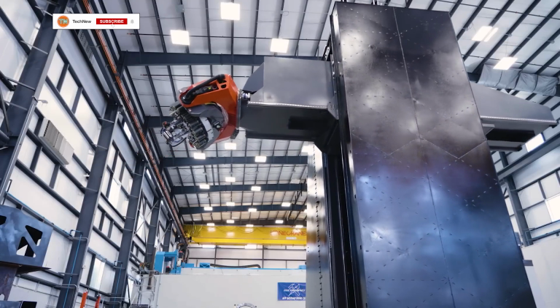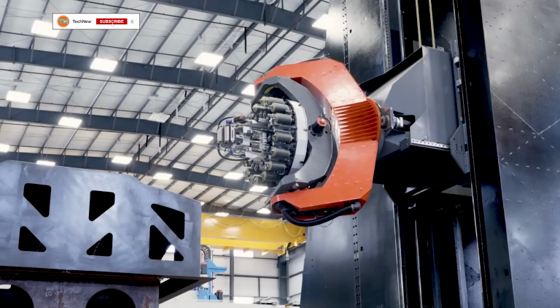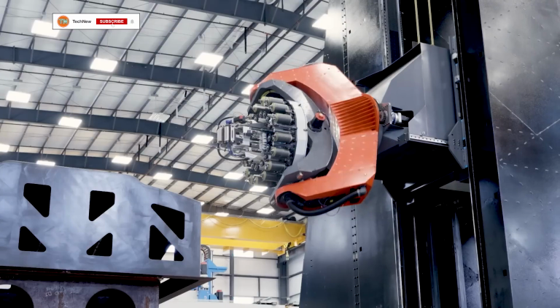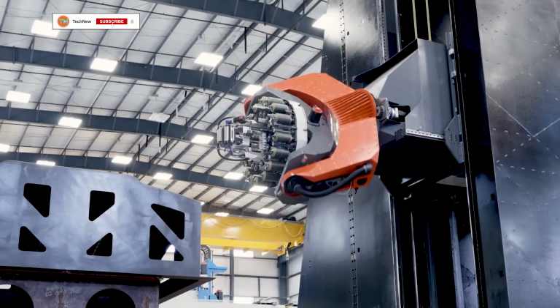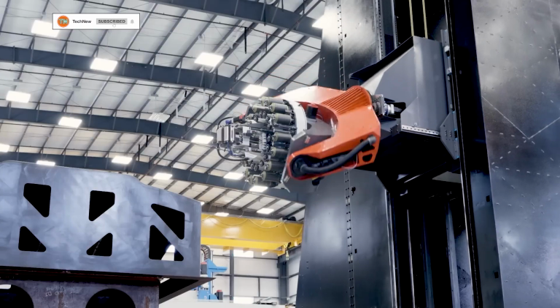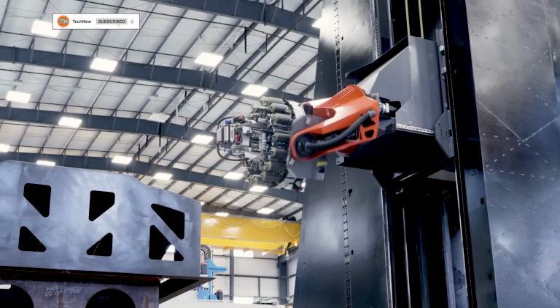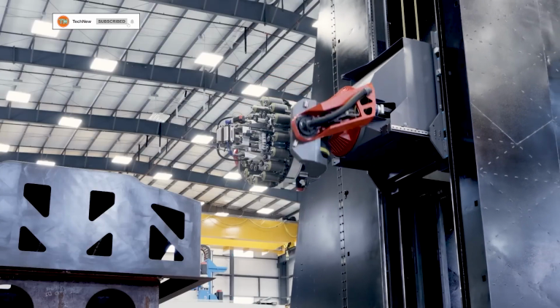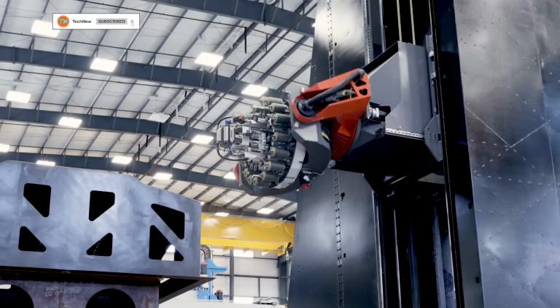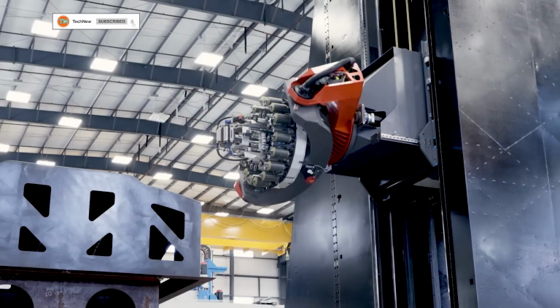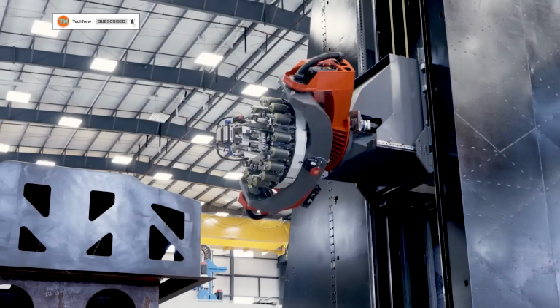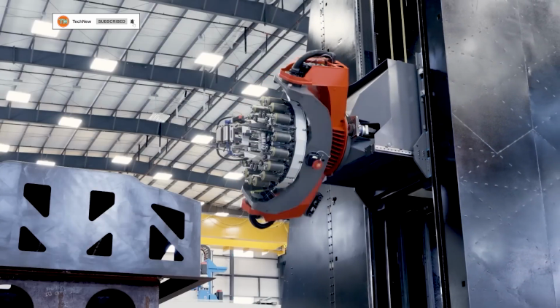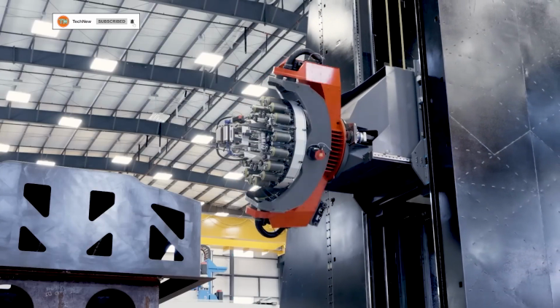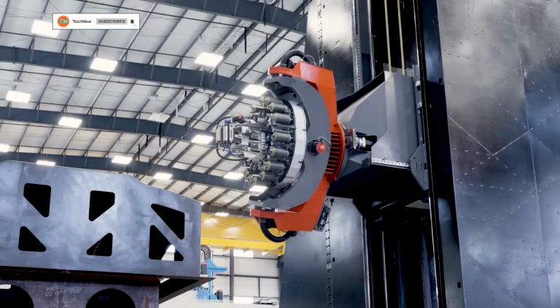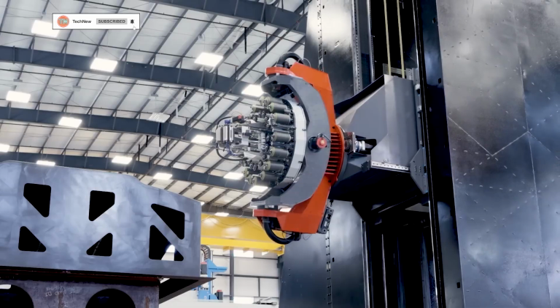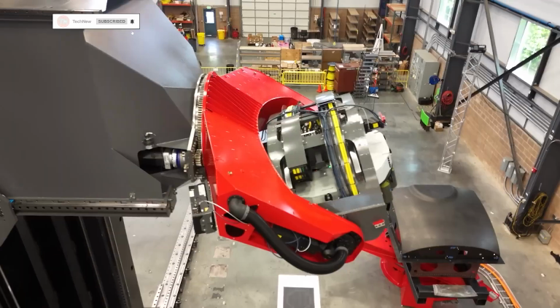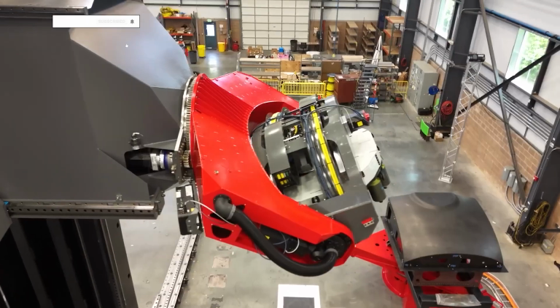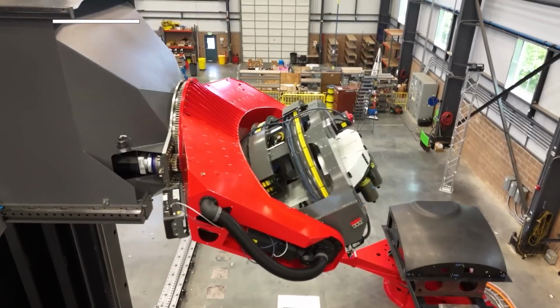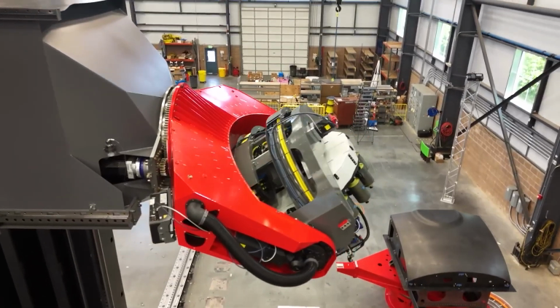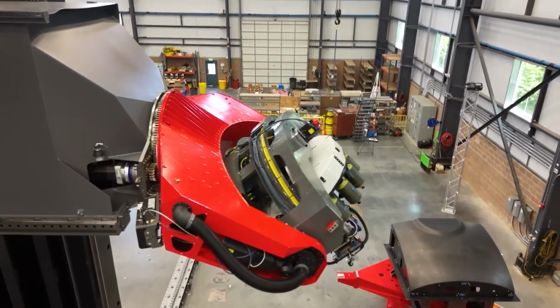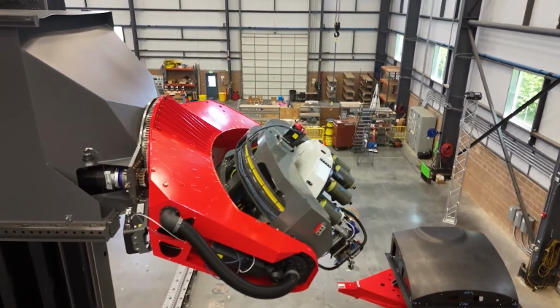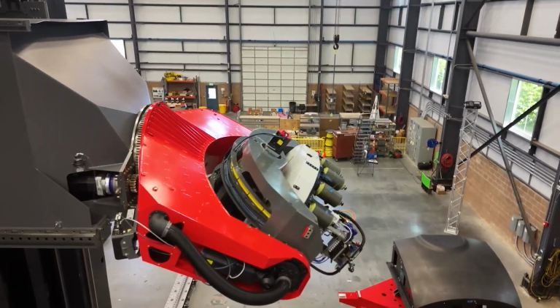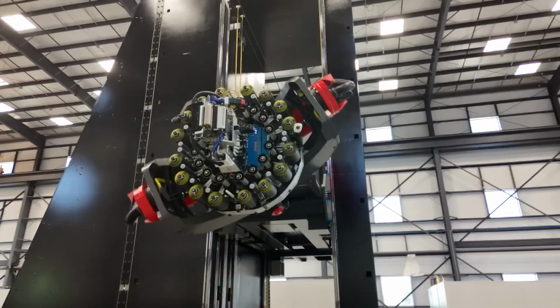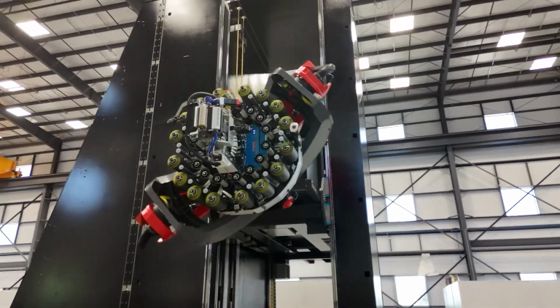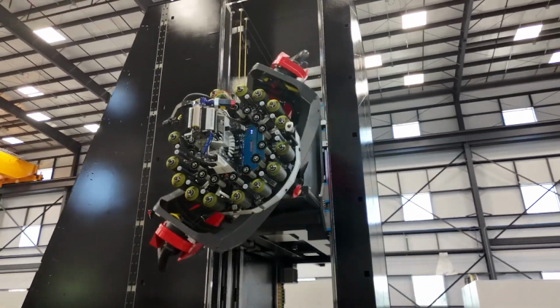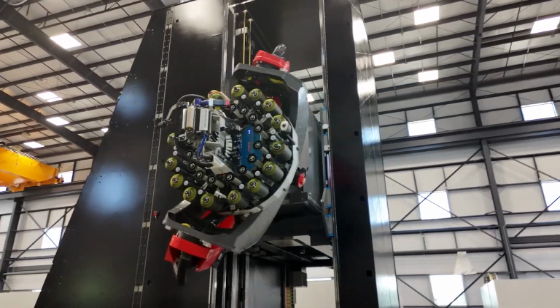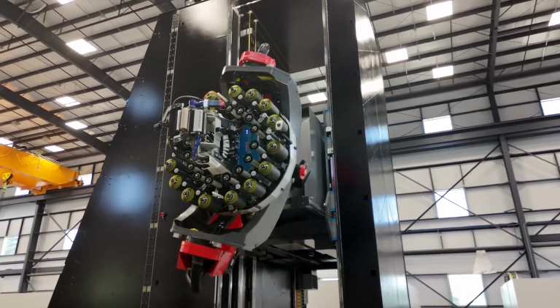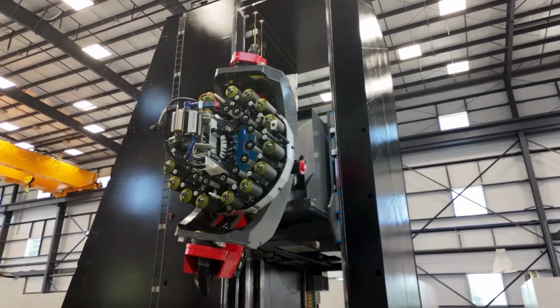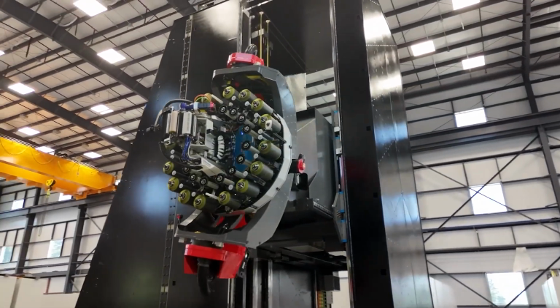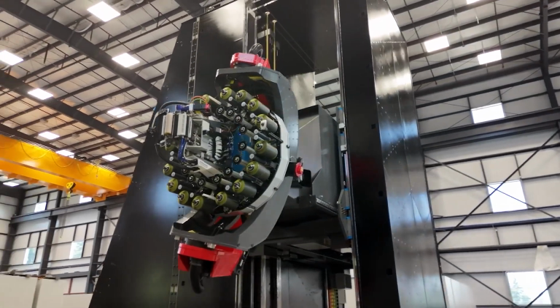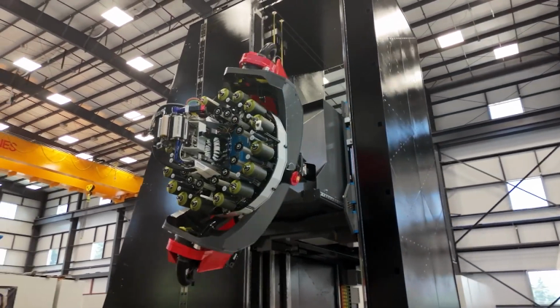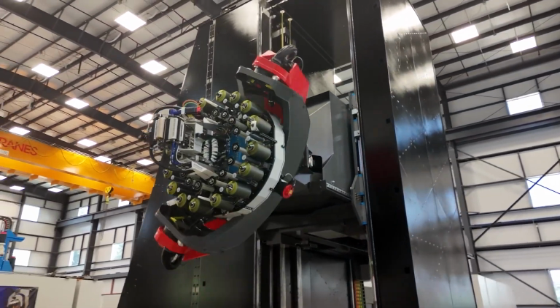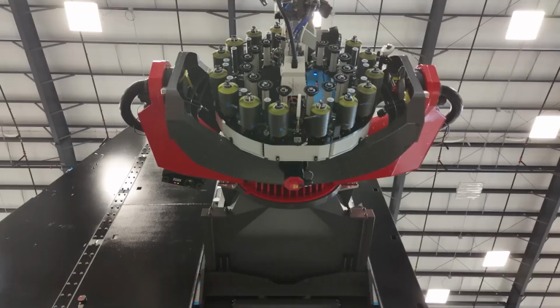By using the AFP machine, rocket construction time will be reduced by more than 150,000 hours.